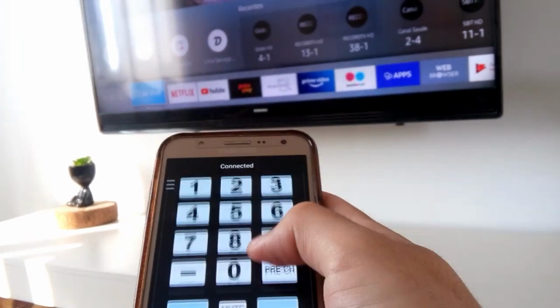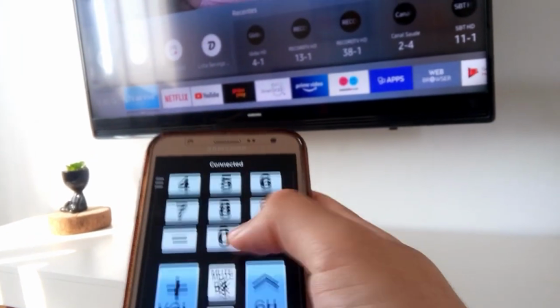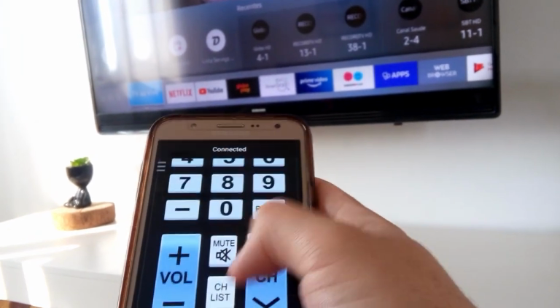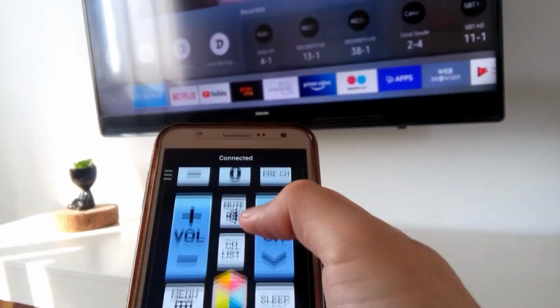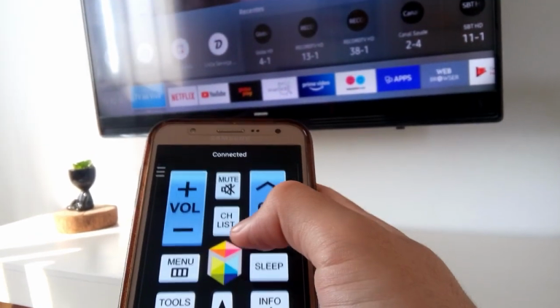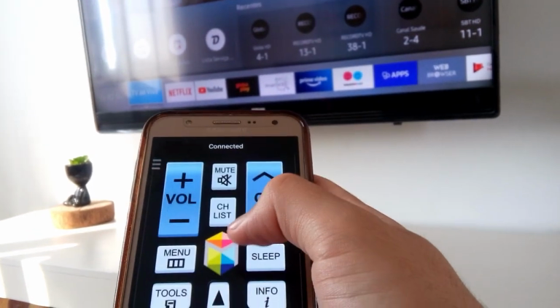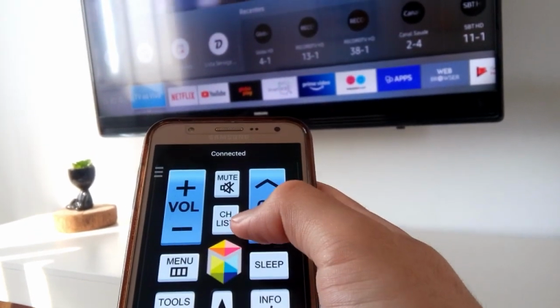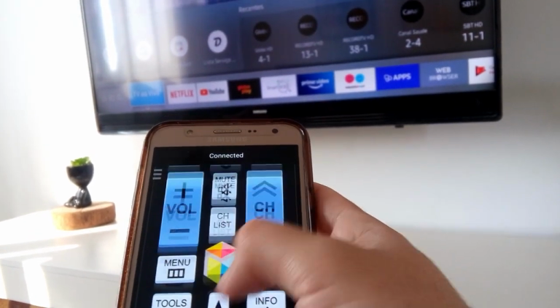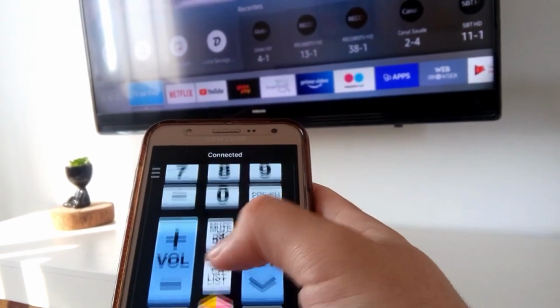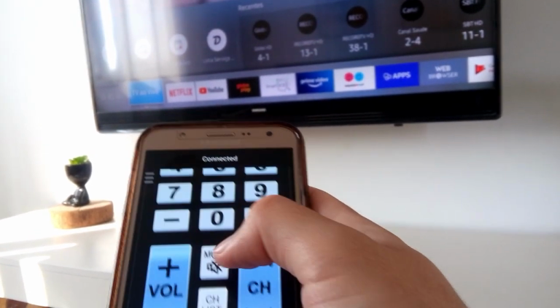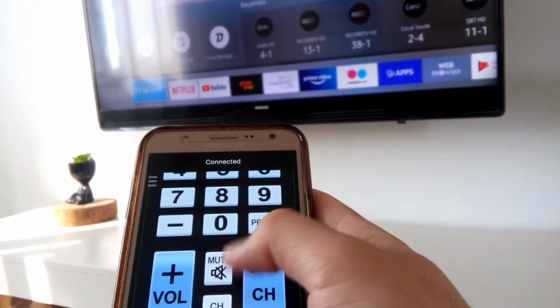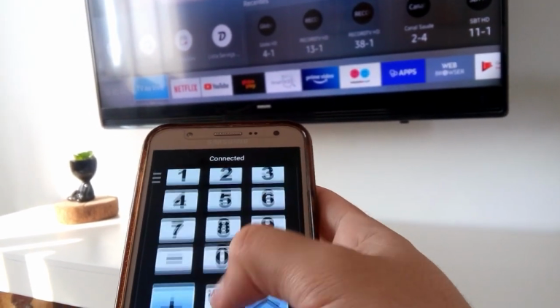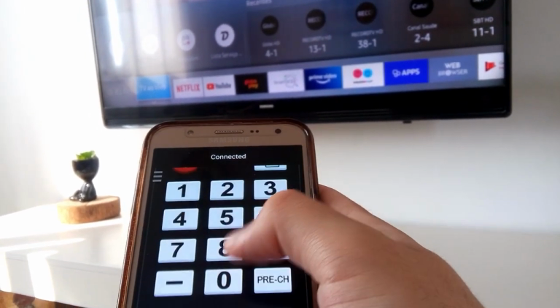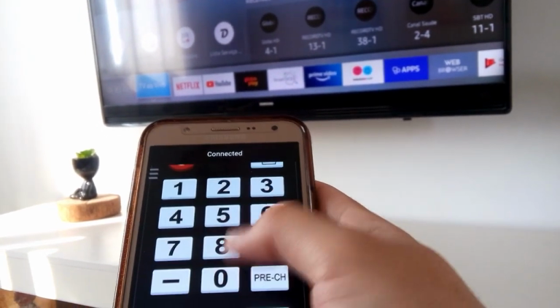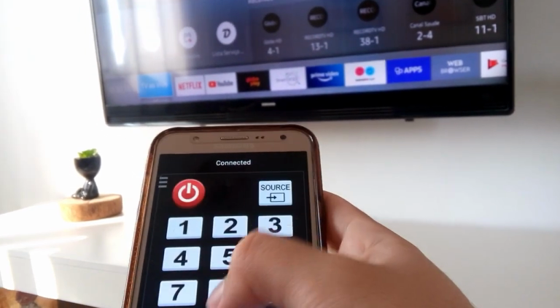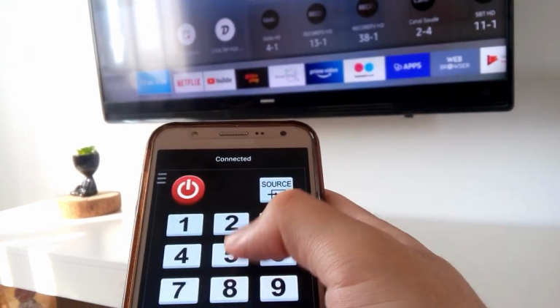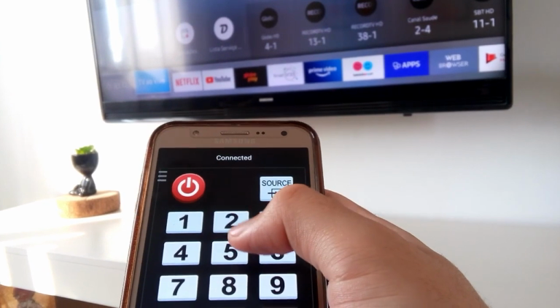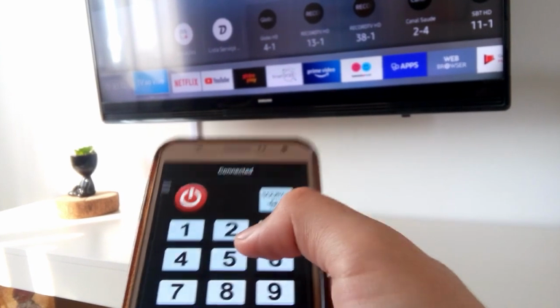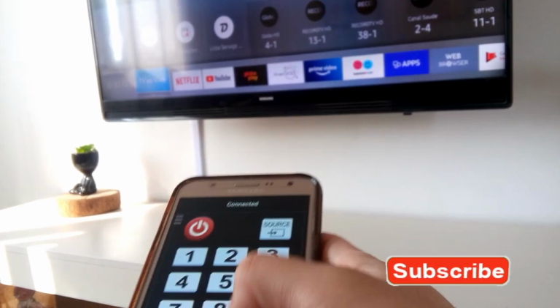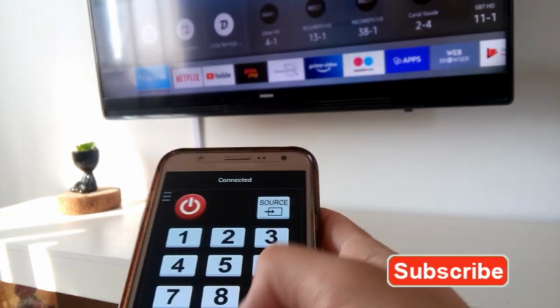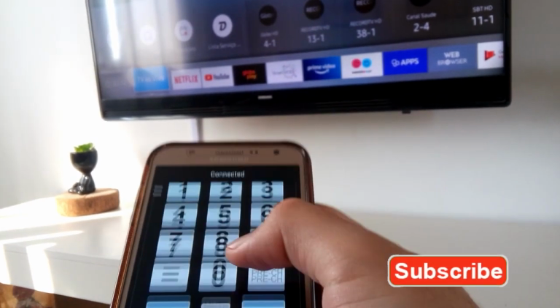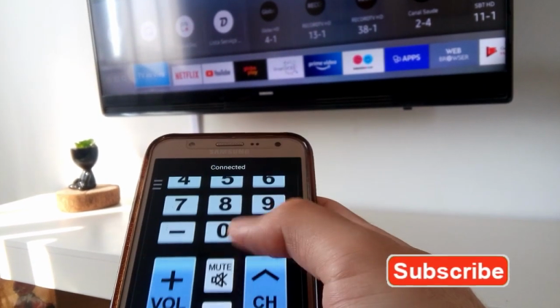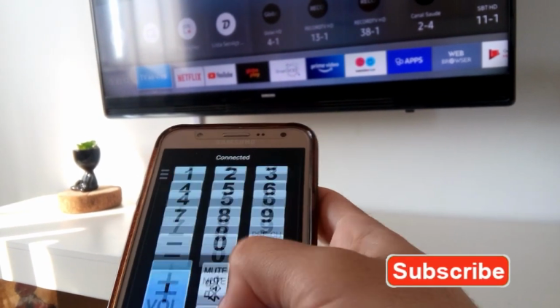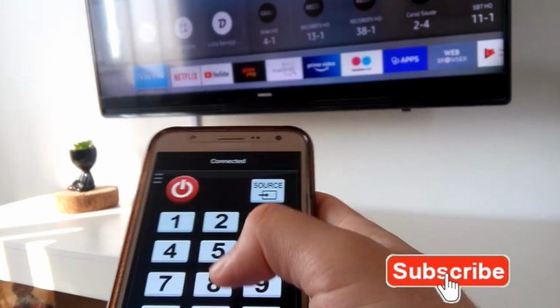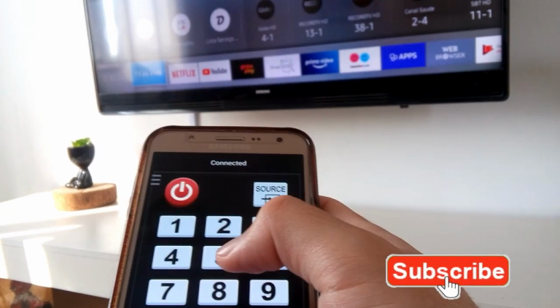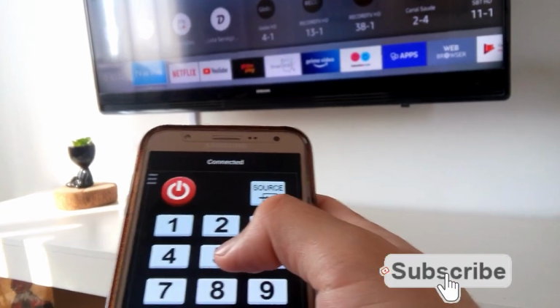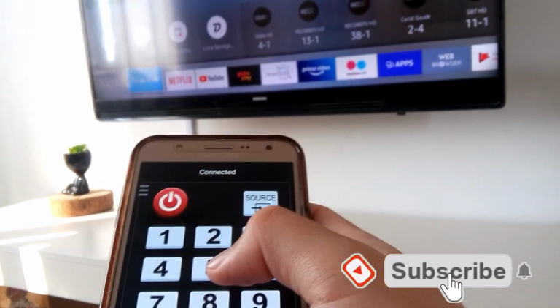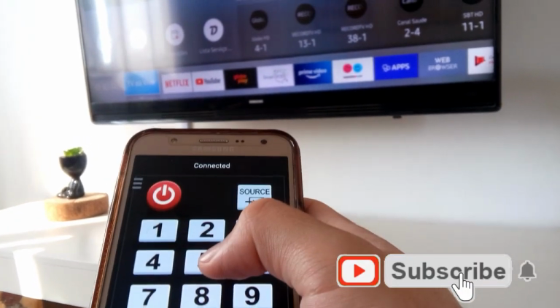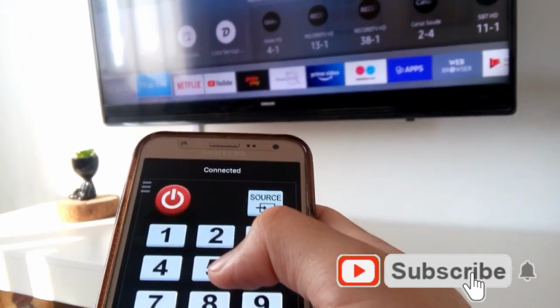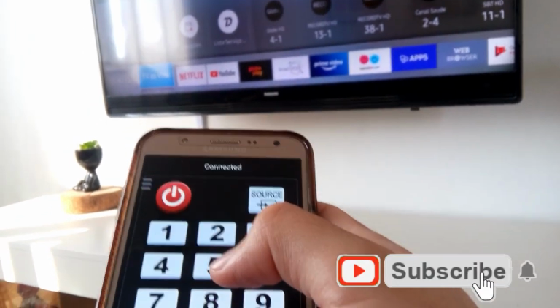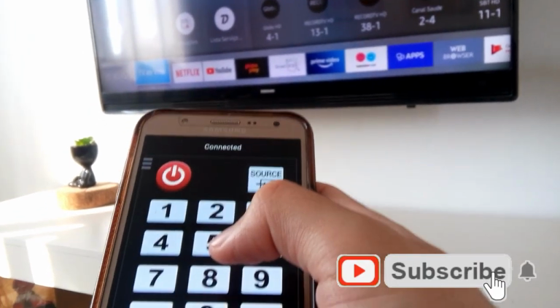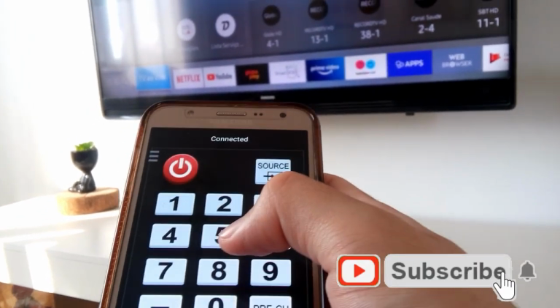It is important that you are using Wi-Fi for the app to work. Thank you so much for the like — see you in the next video.